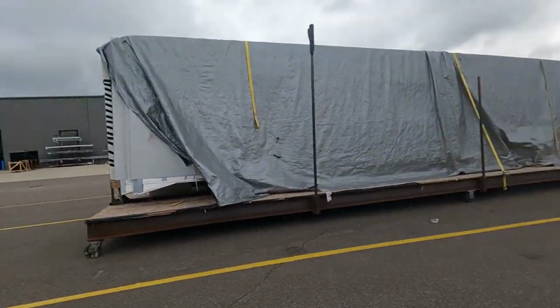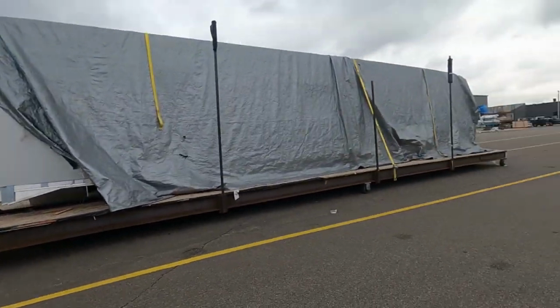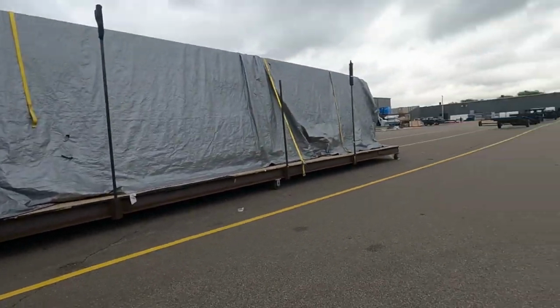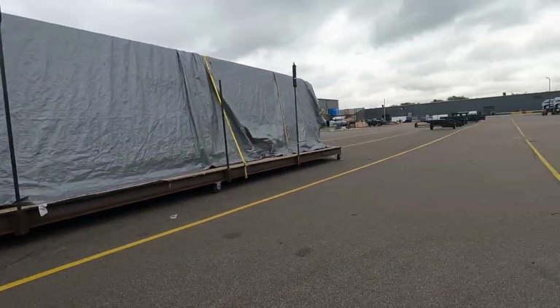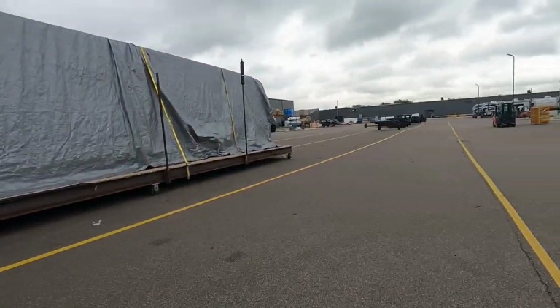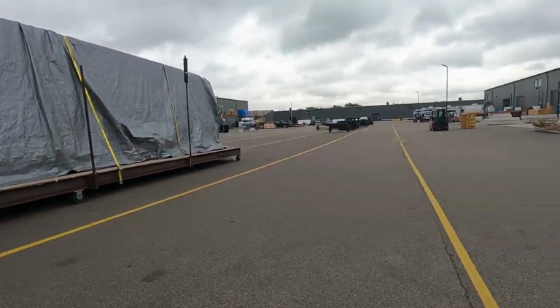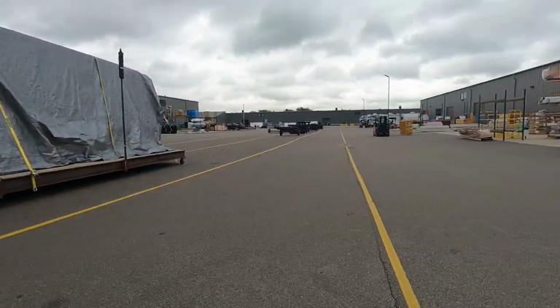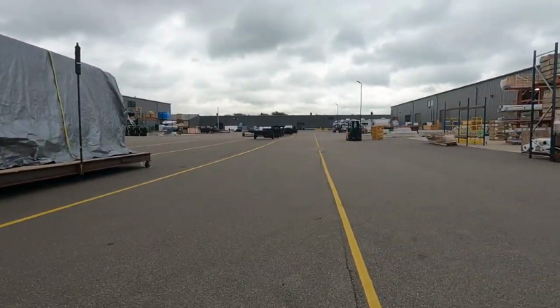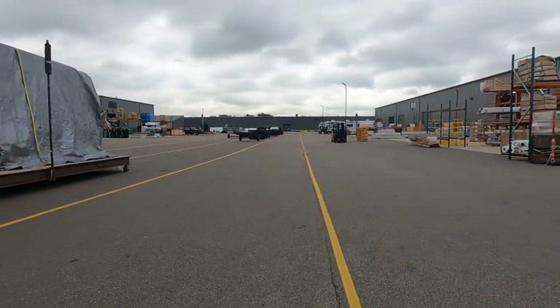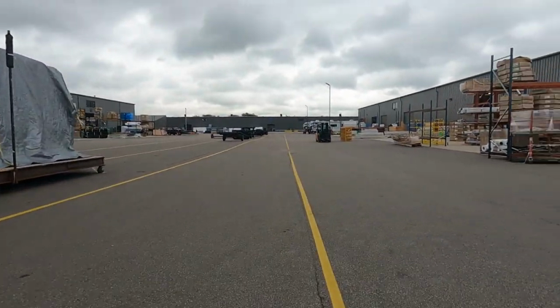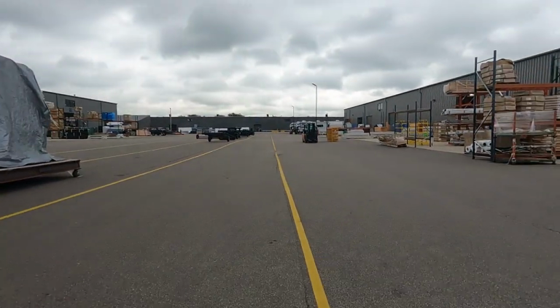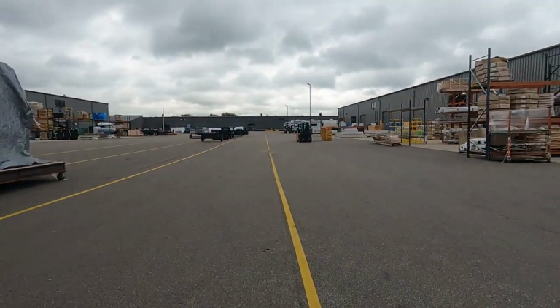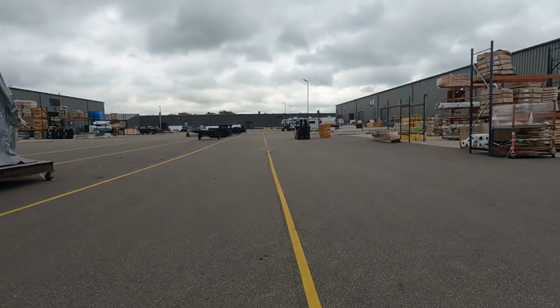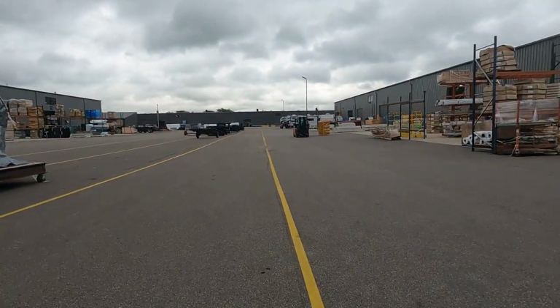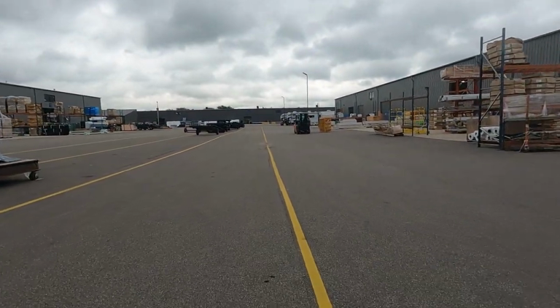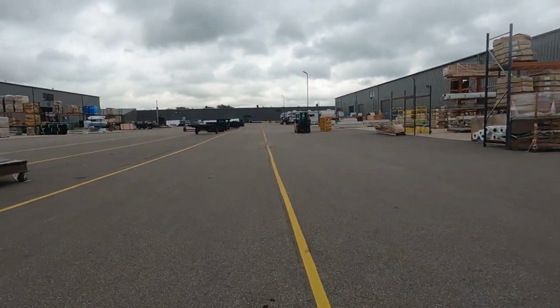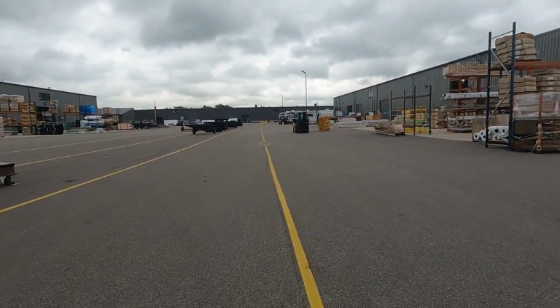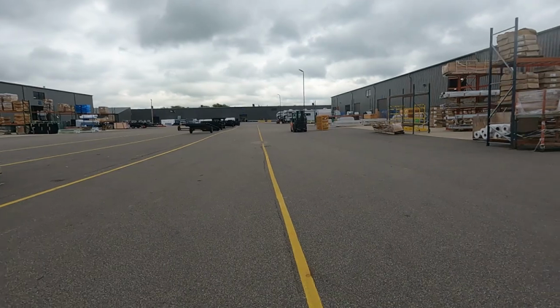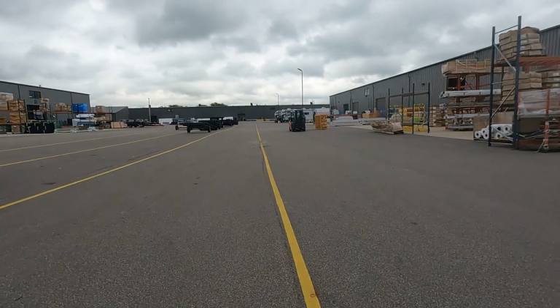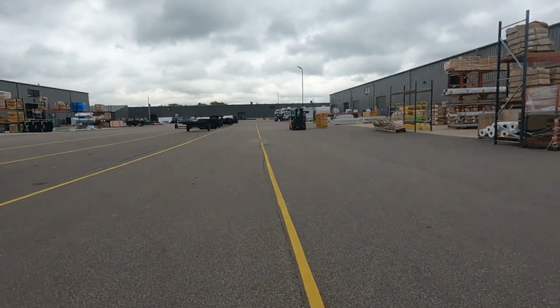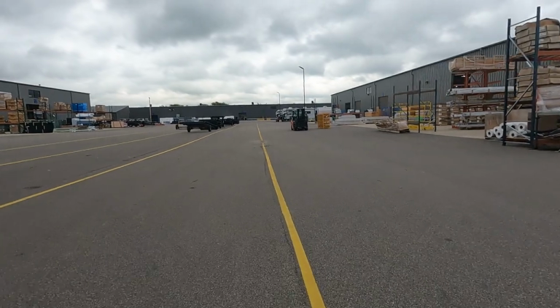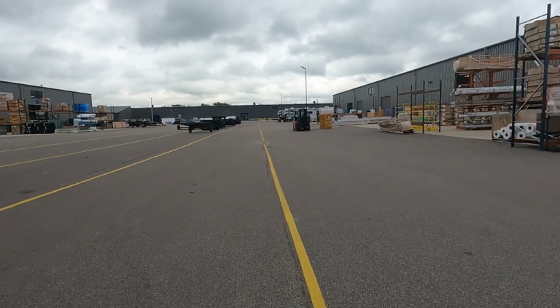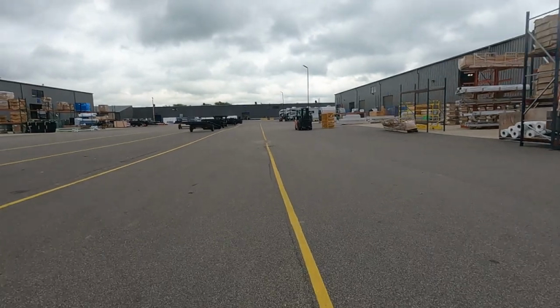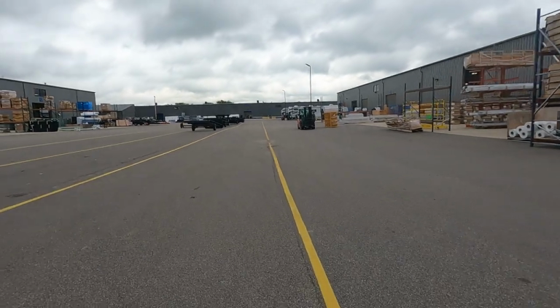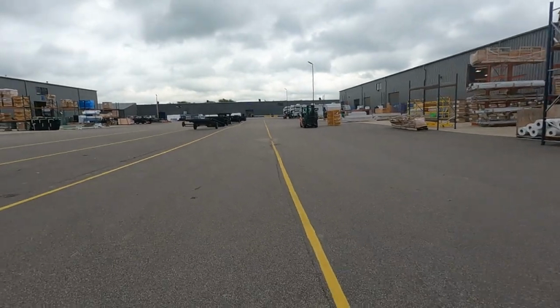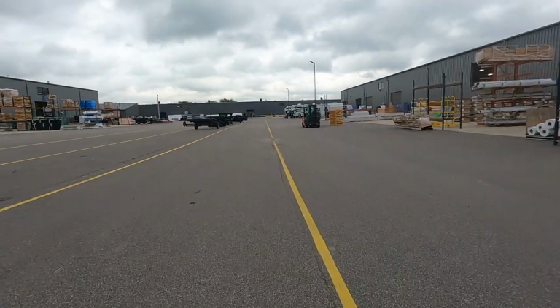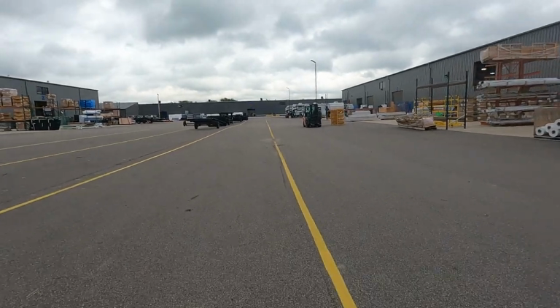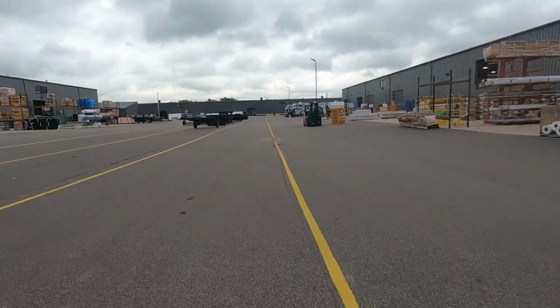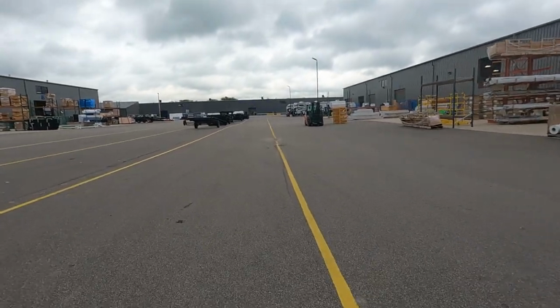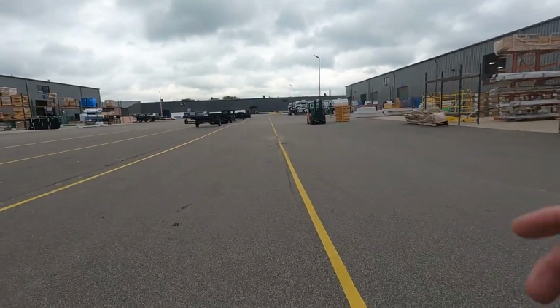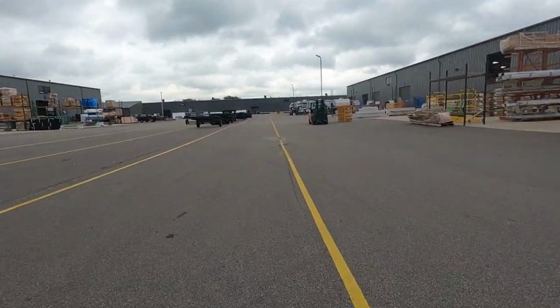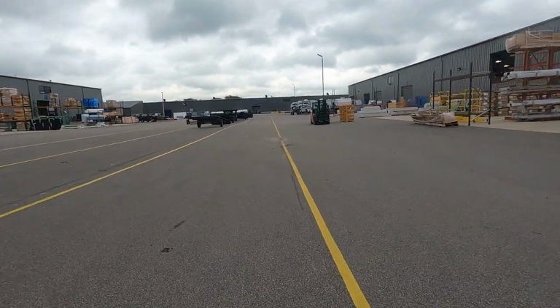And then behind it is Avenue, and we just broke ground behind that for our travel trailer line that we just started in Bauer.